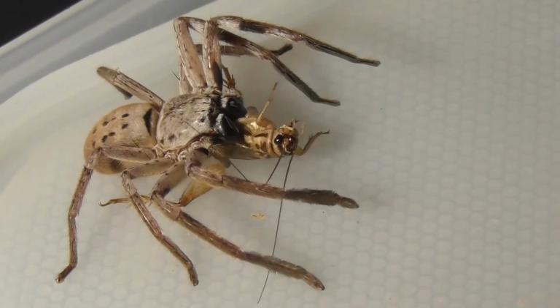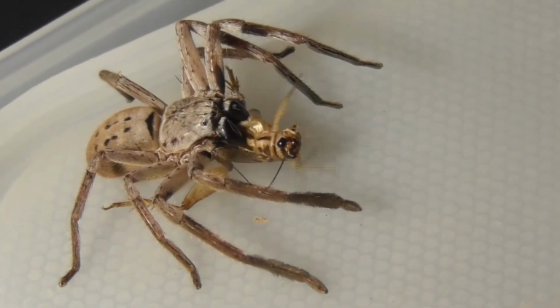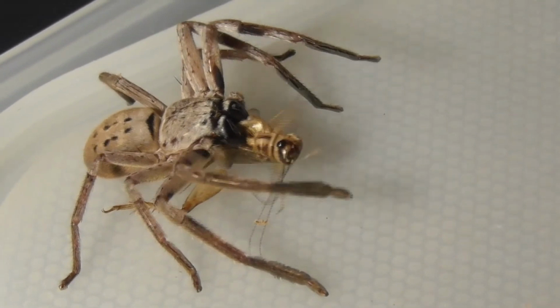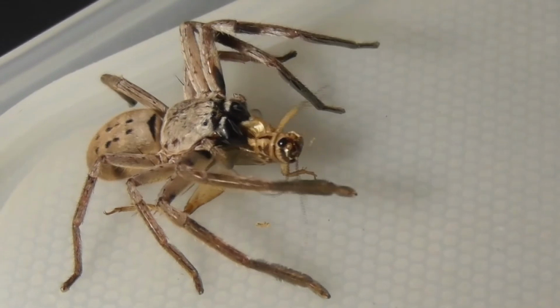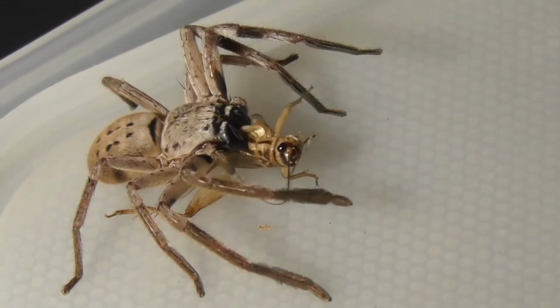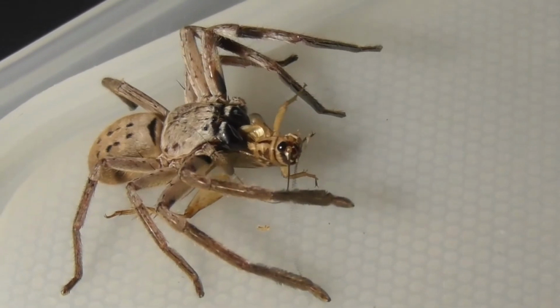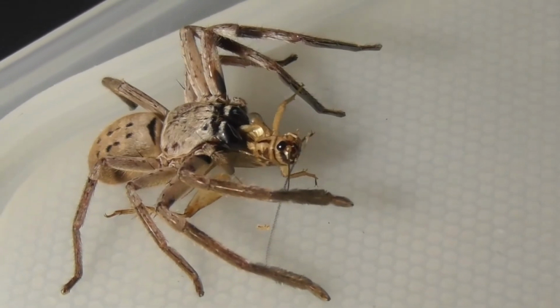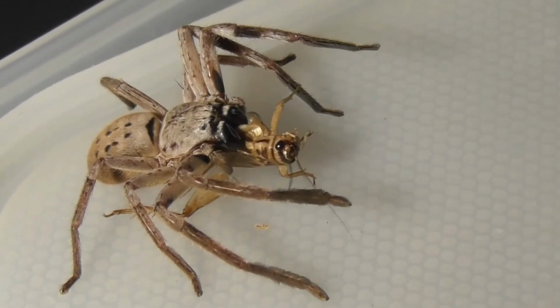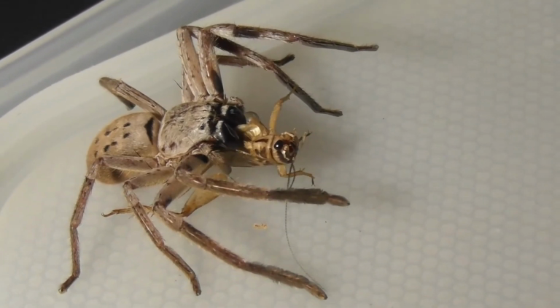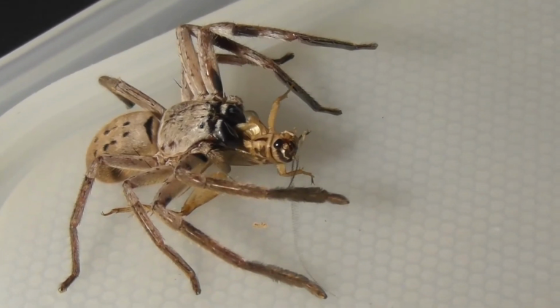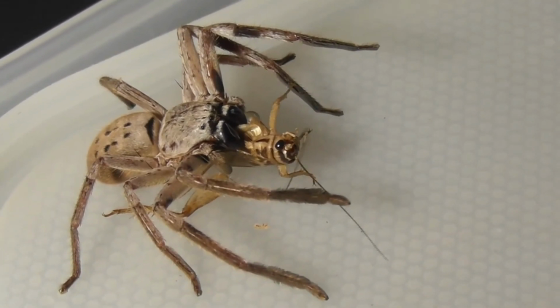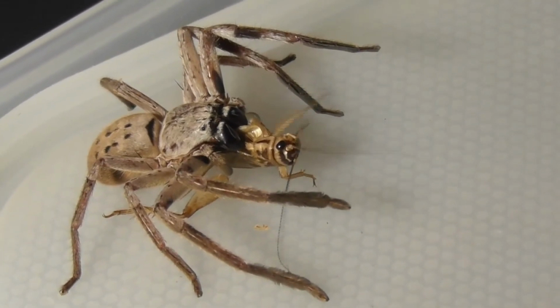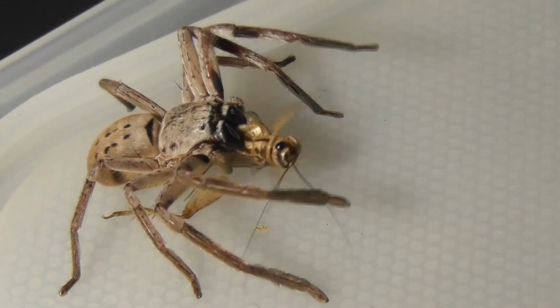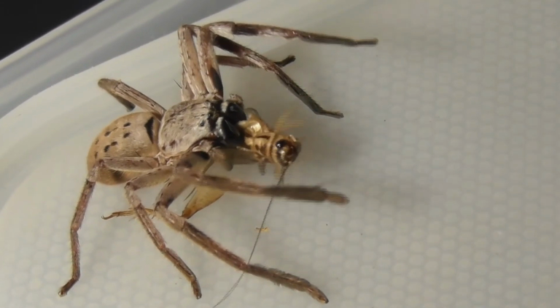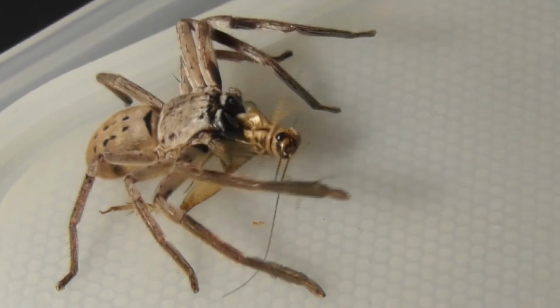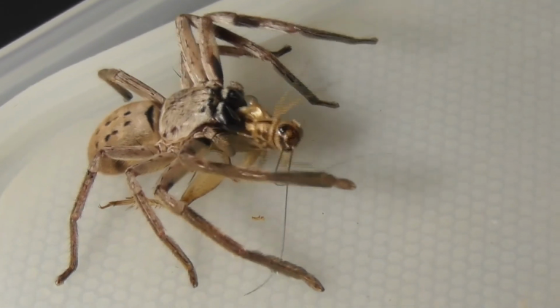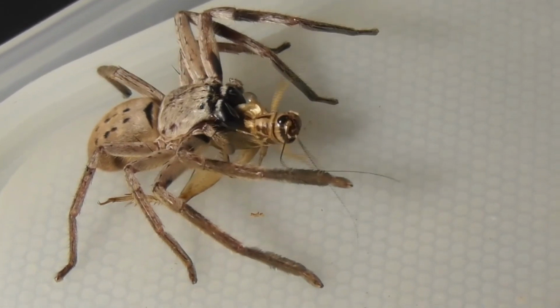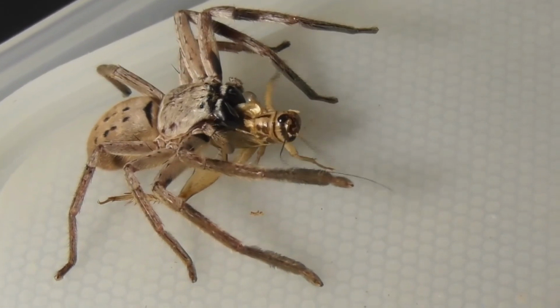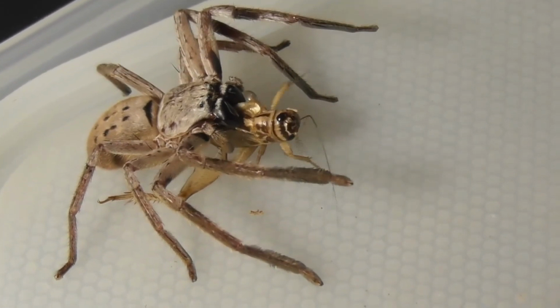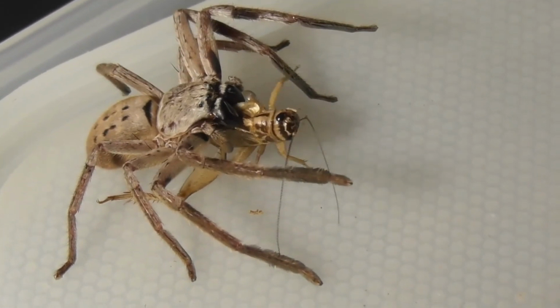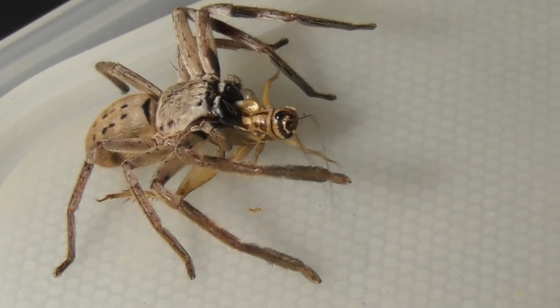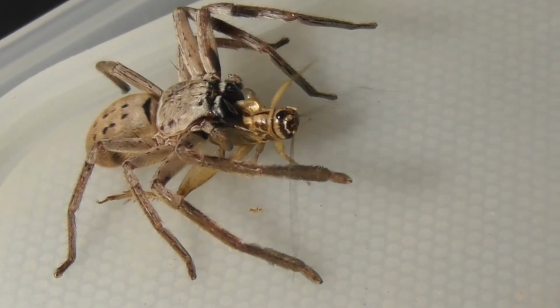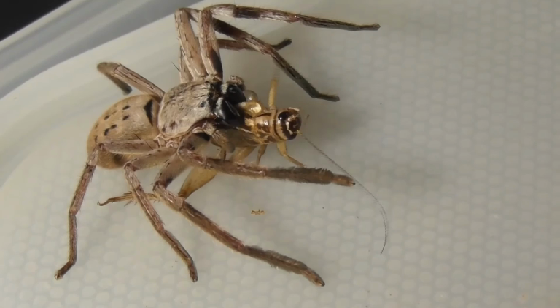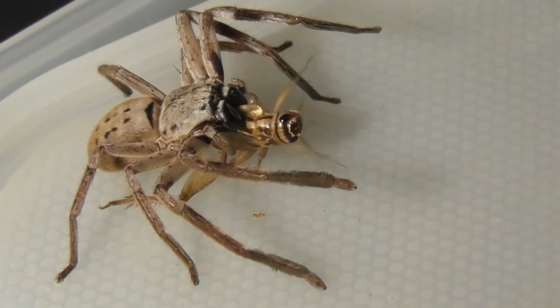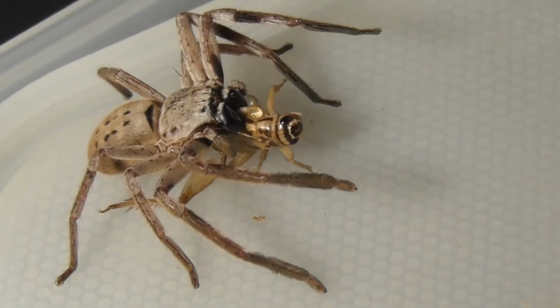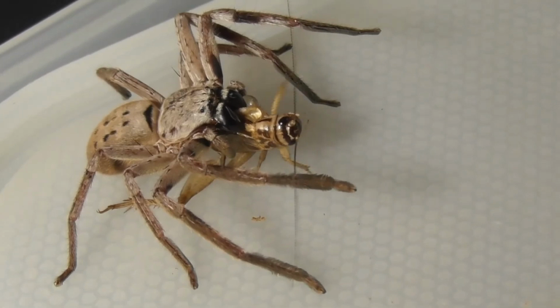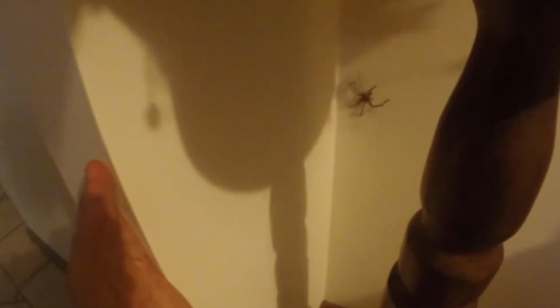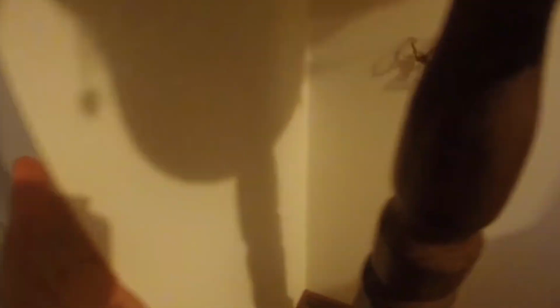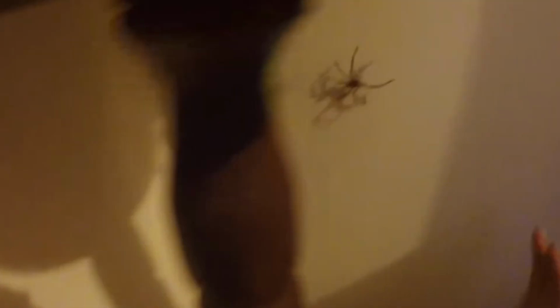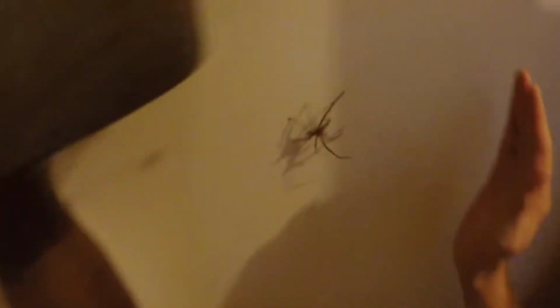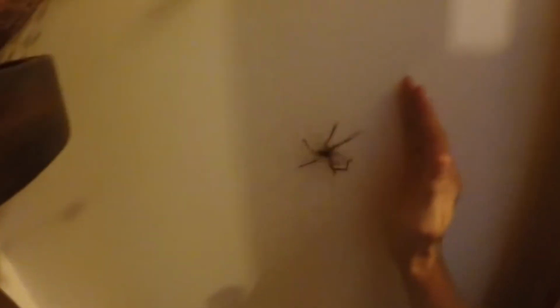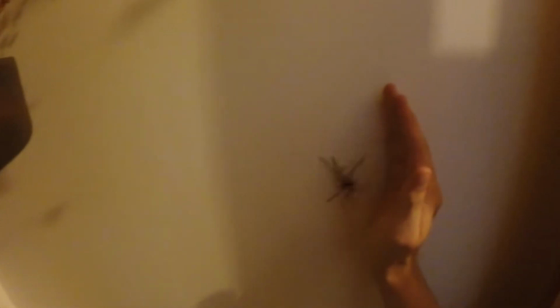Huntsman spiders have a unique defensive mechanism where they drop from a surface and curl into a ball to protect their legs and underbelly when threatened.